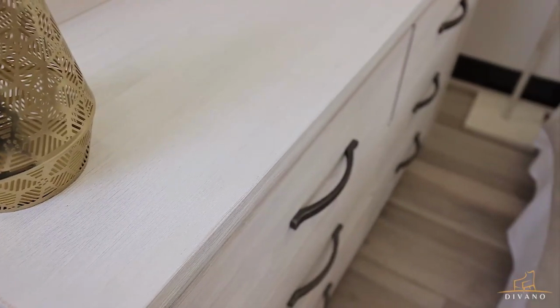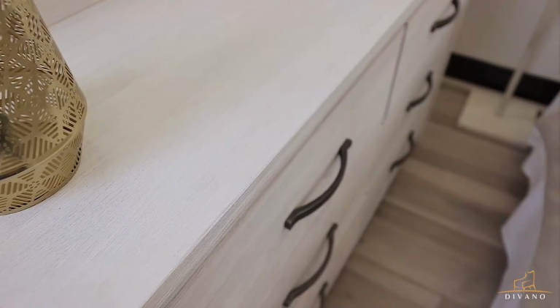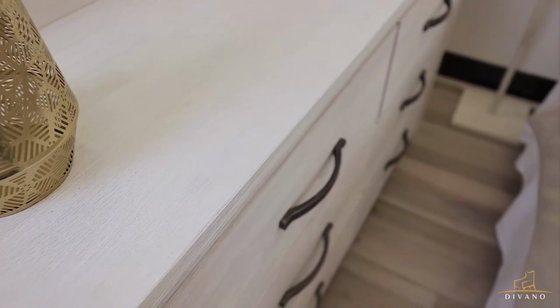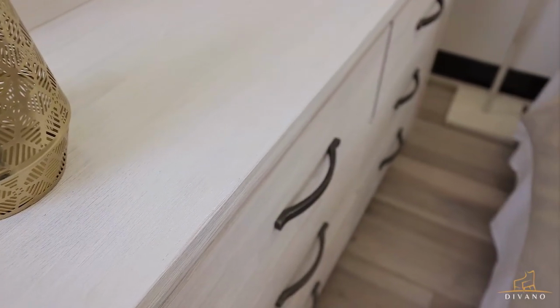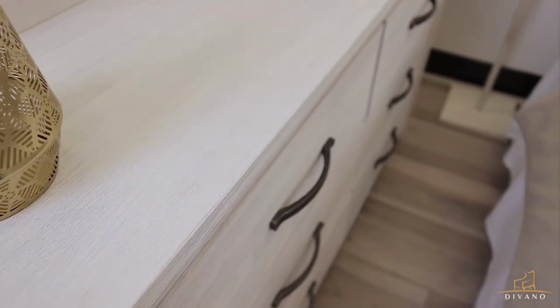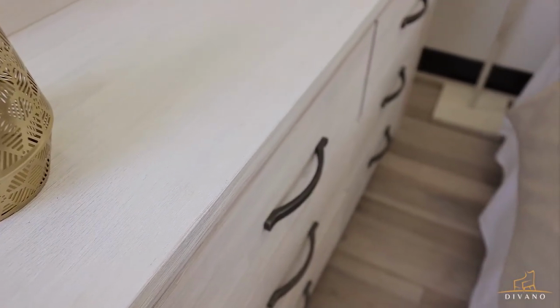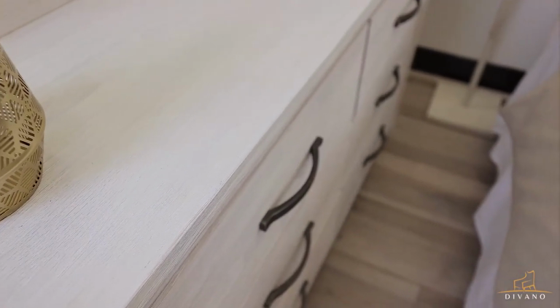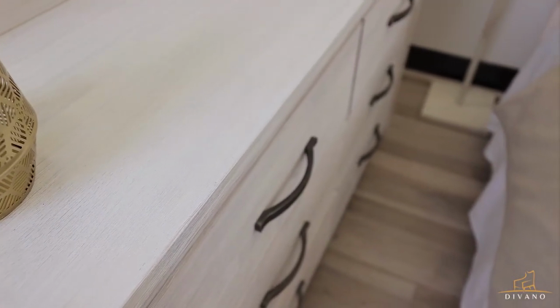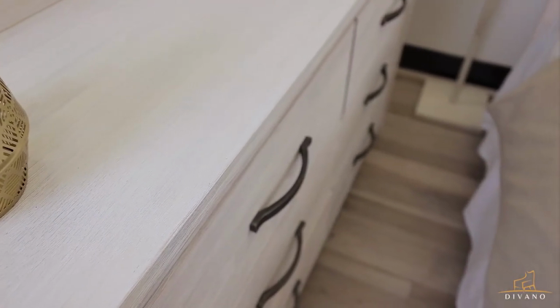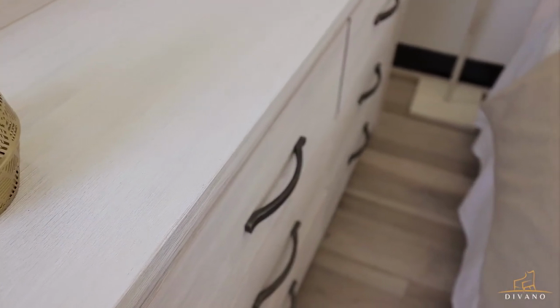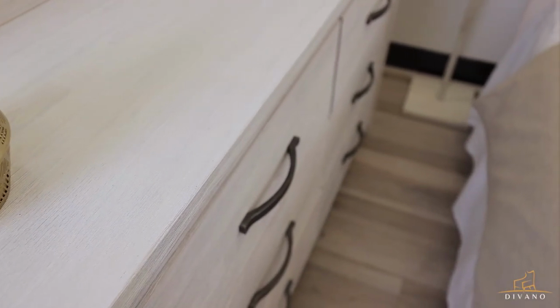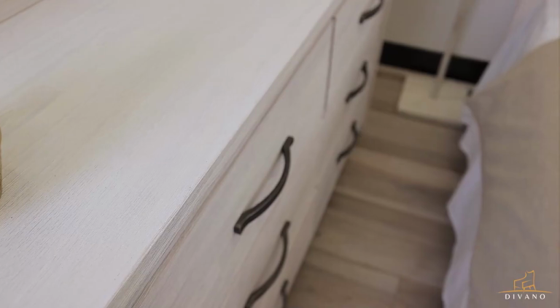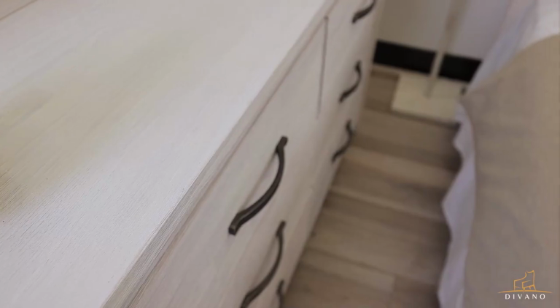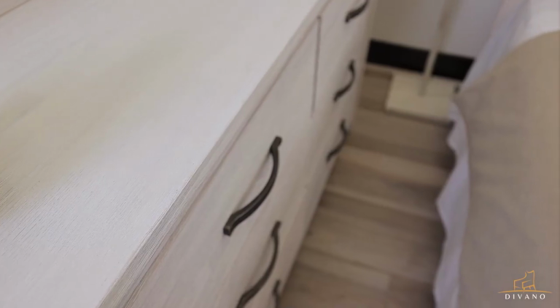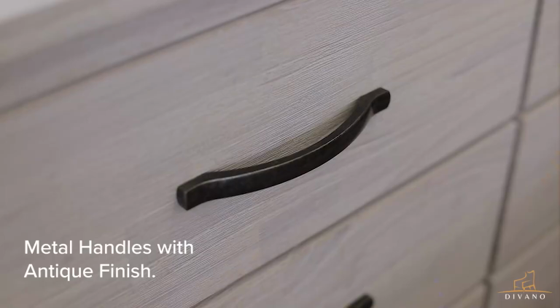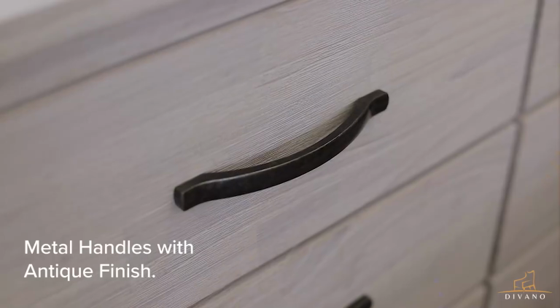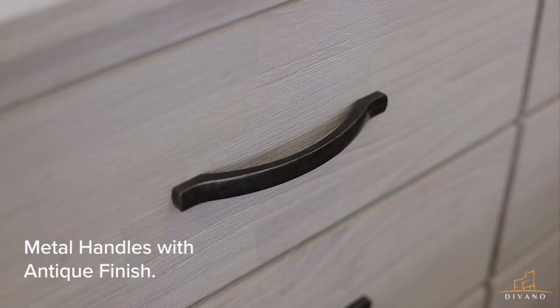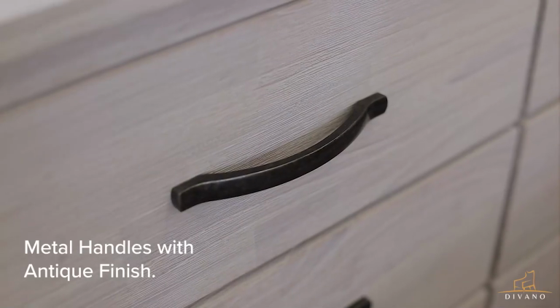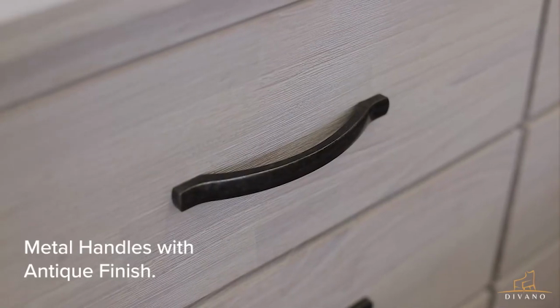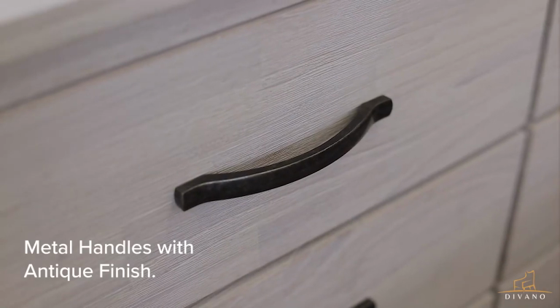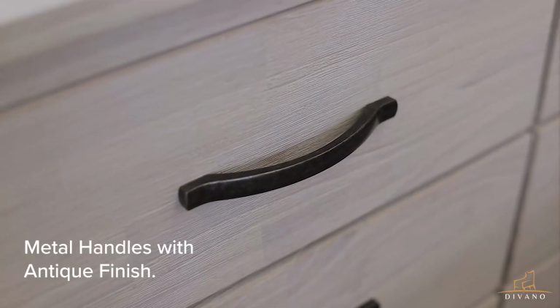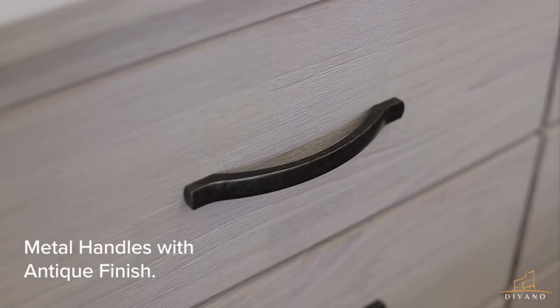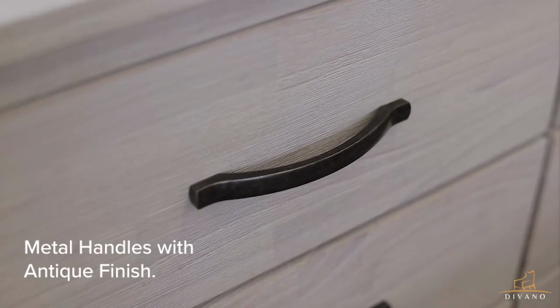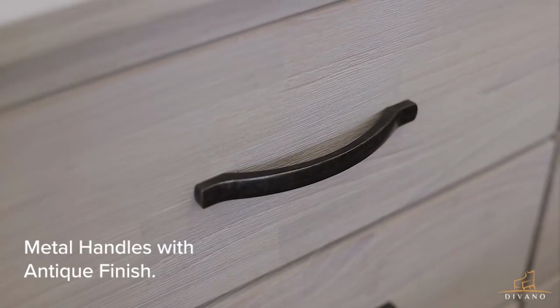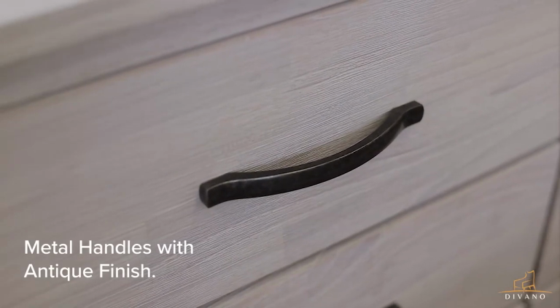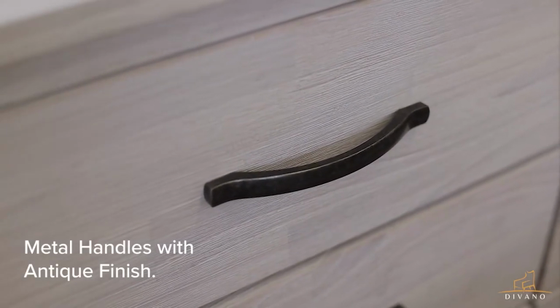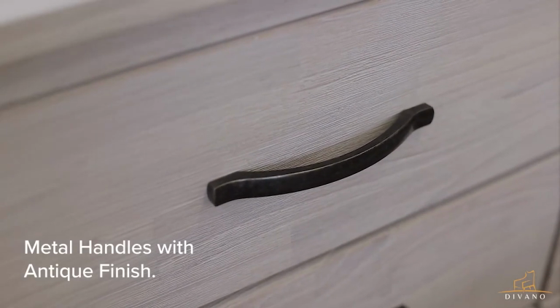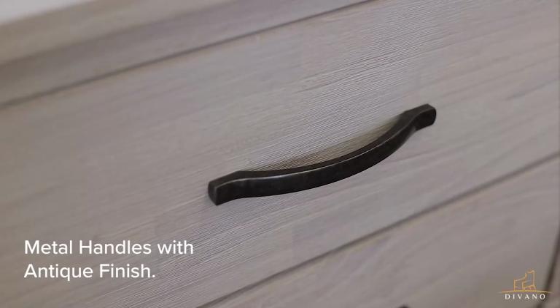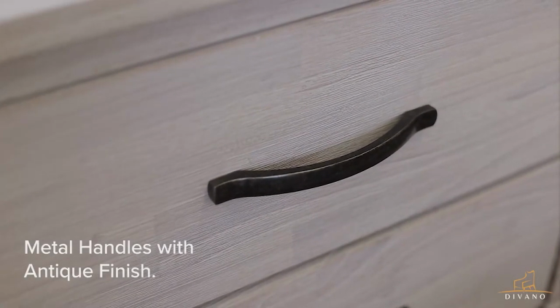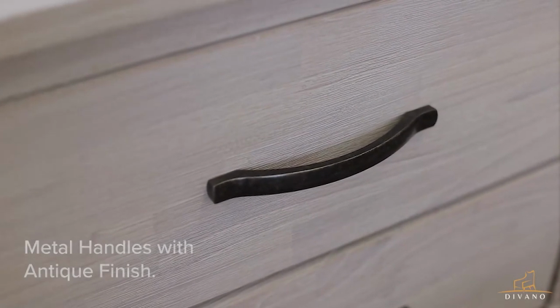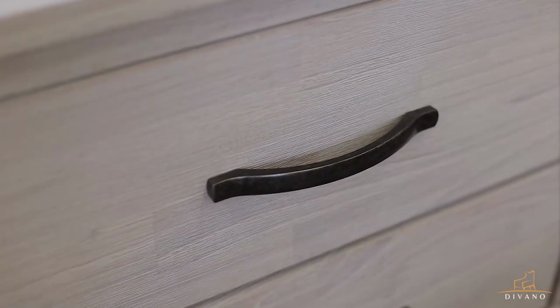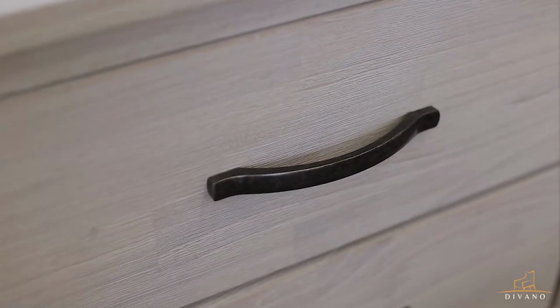These elegant drawers have antique handles and full extension runners, all to push this coastal design.